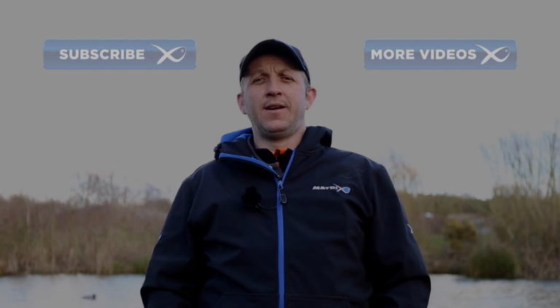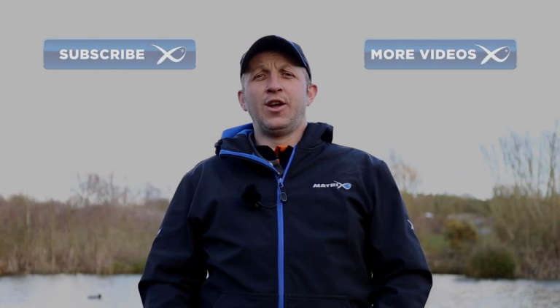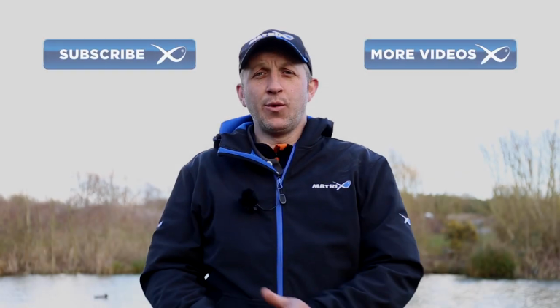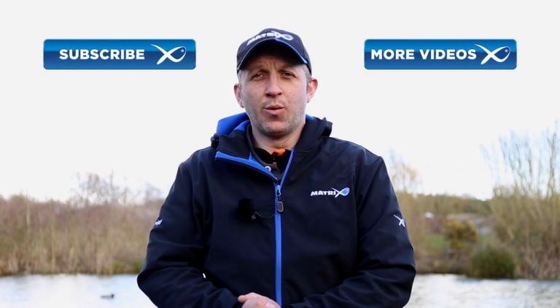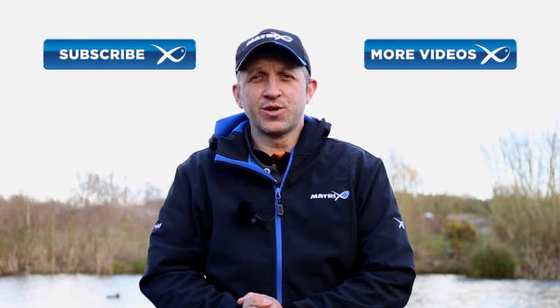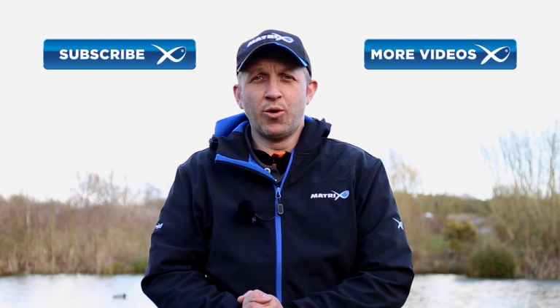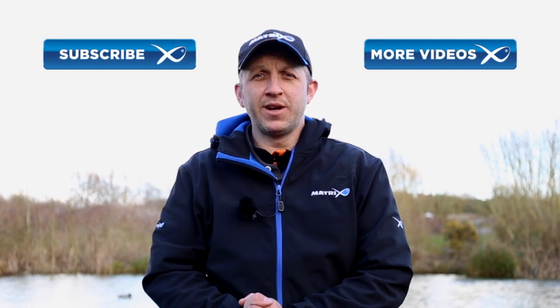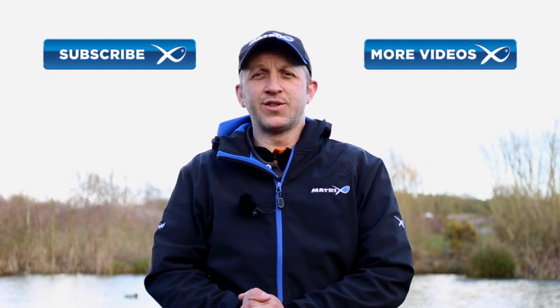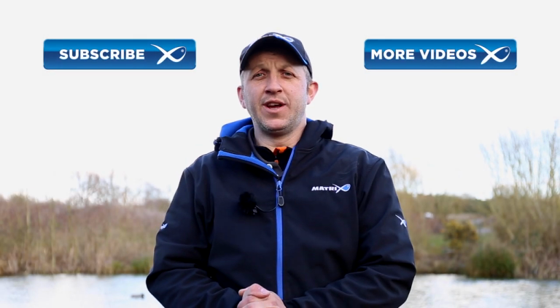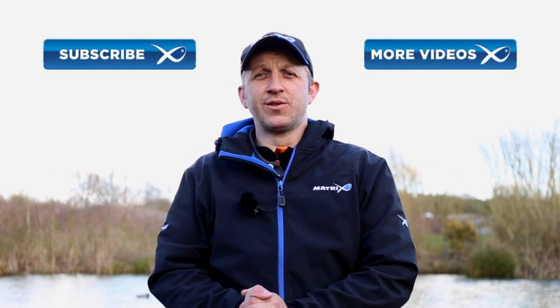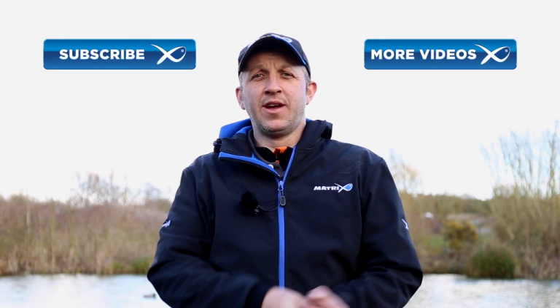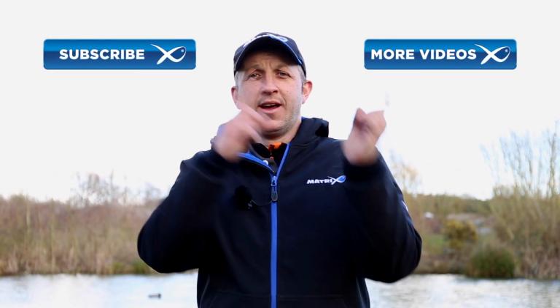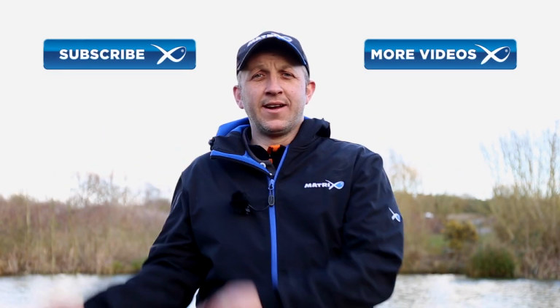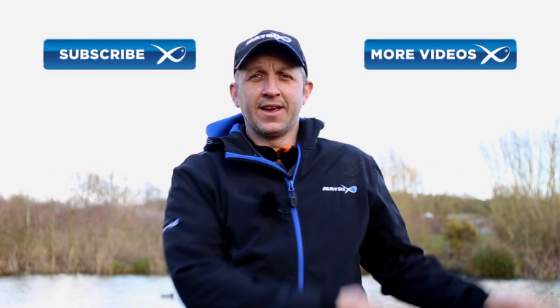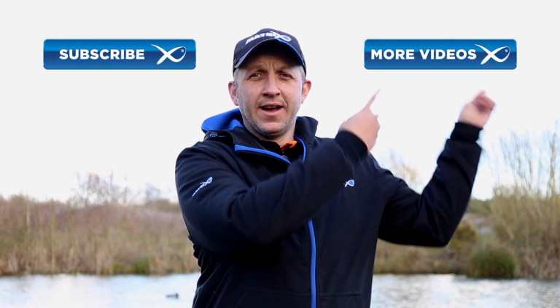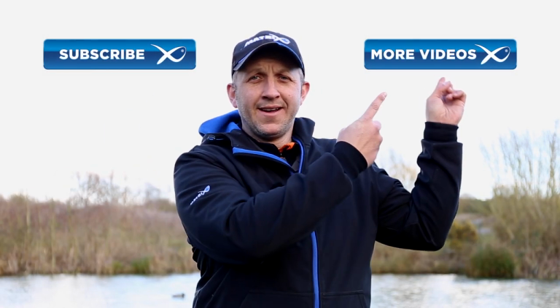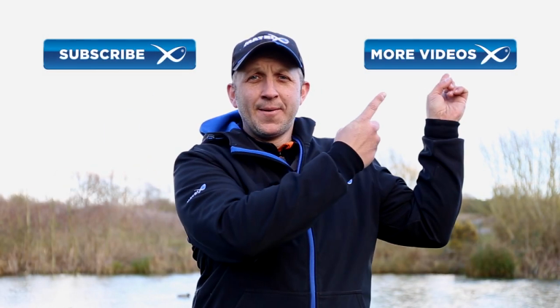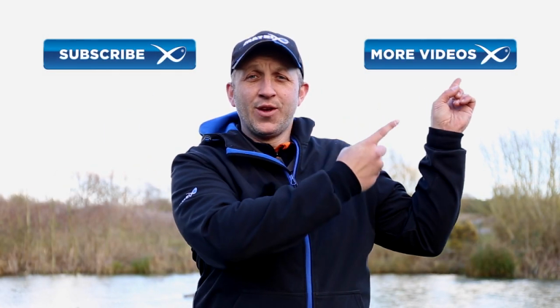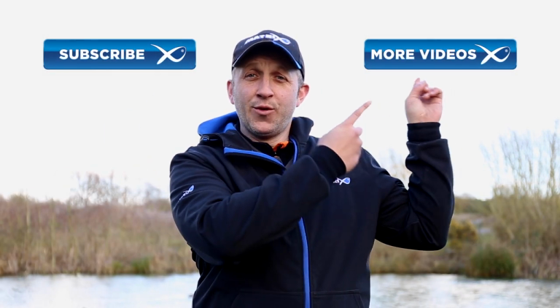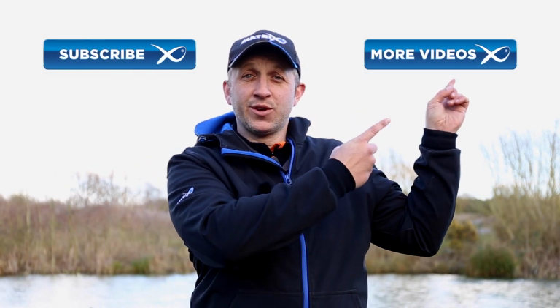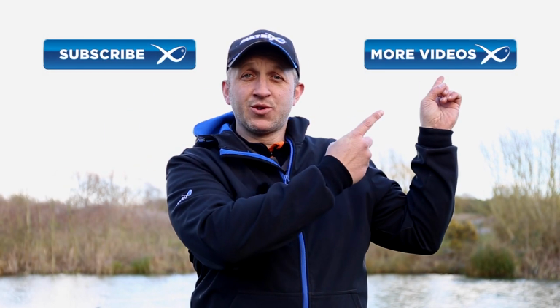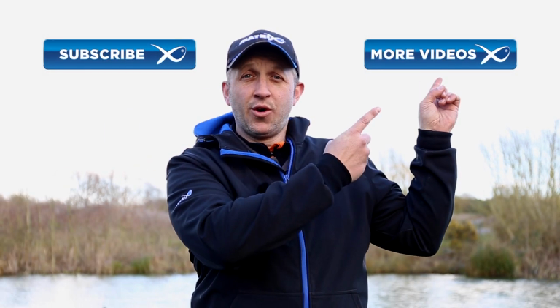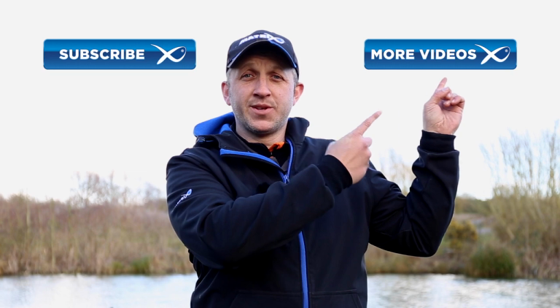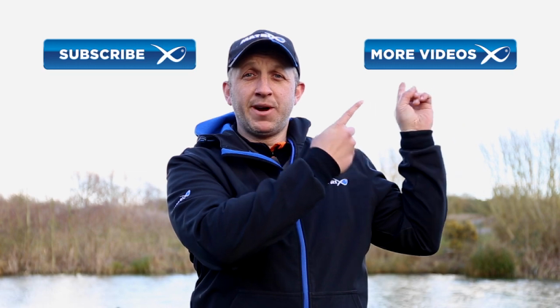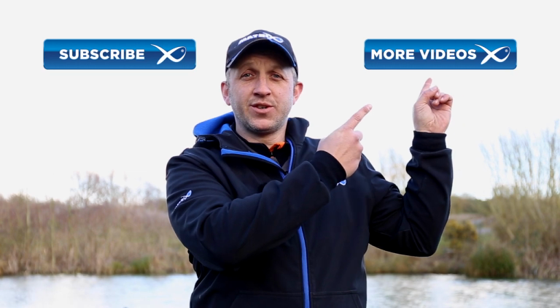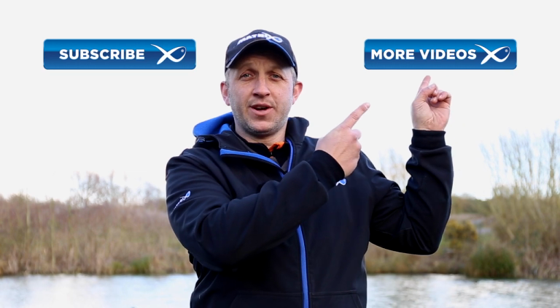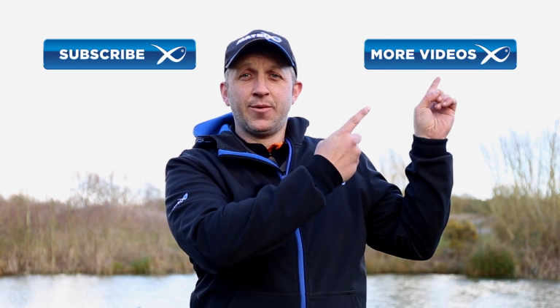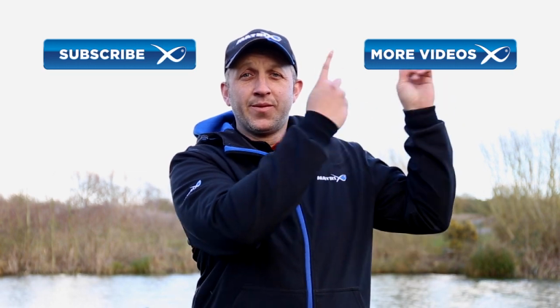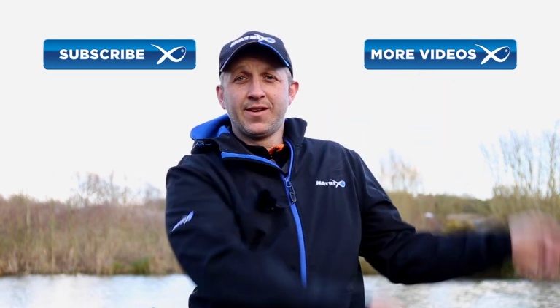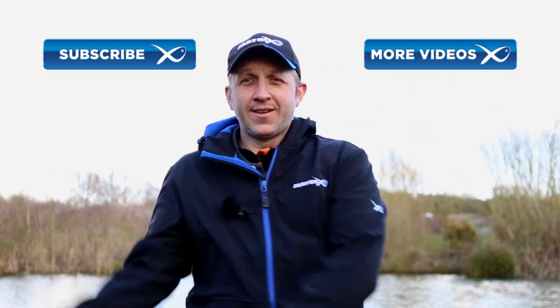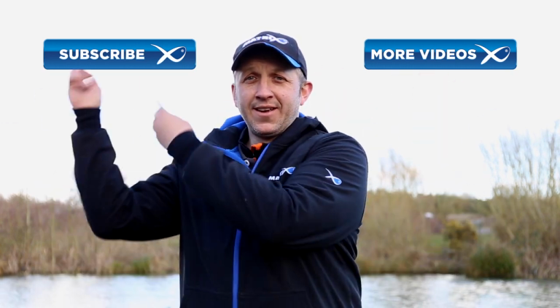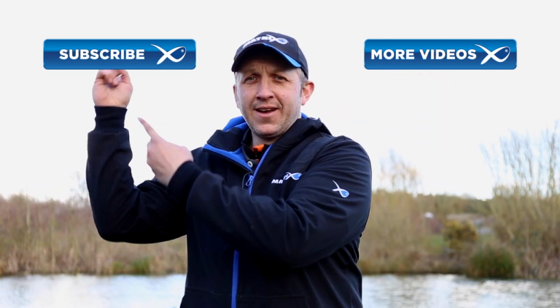If you want to watch more Matrix videos, click here. If you want to subscribe to the Matrix channel, click here.